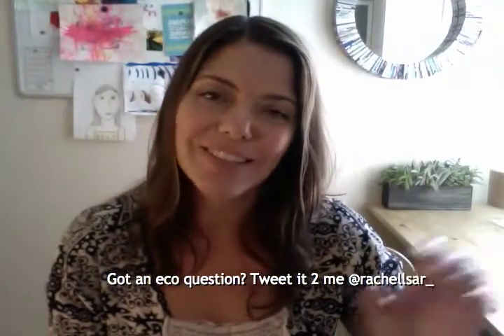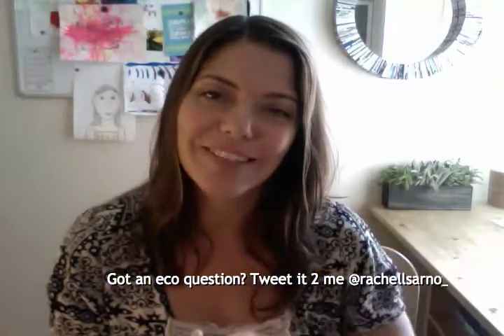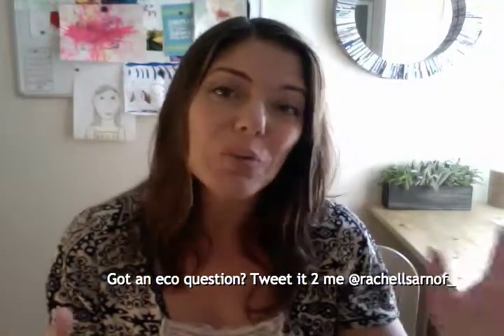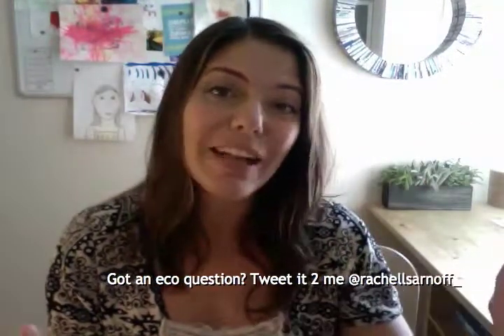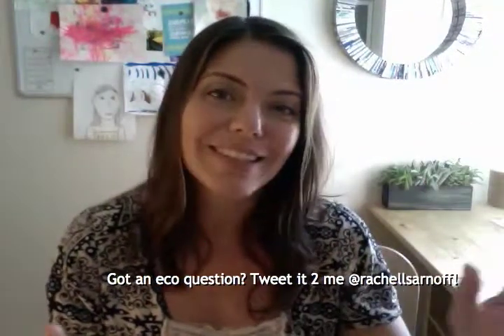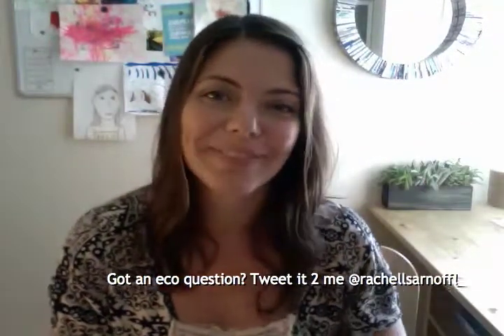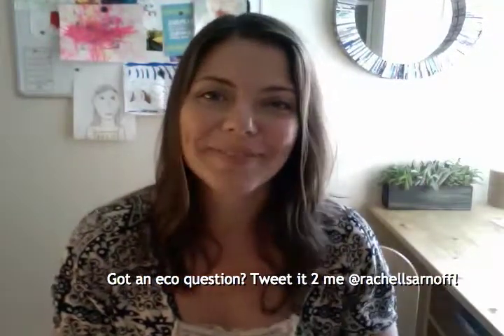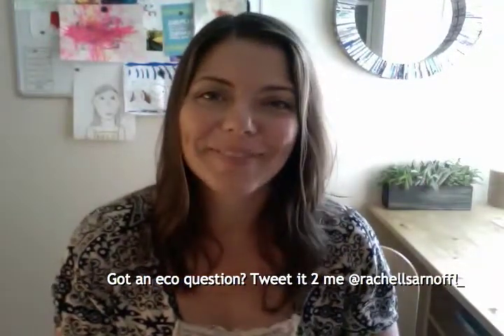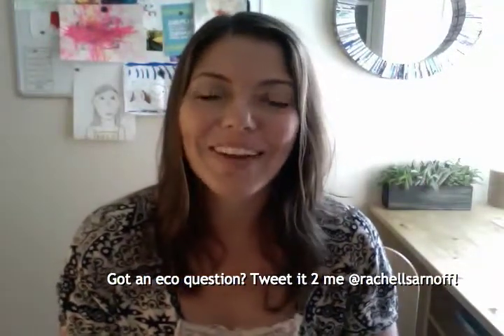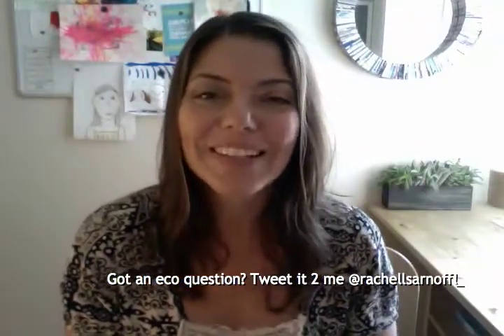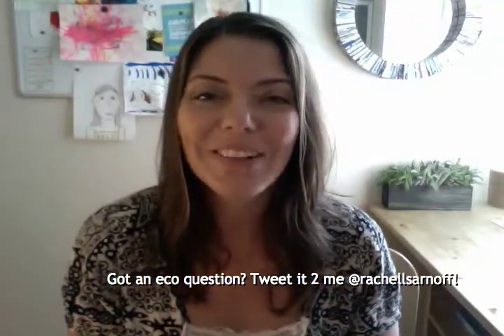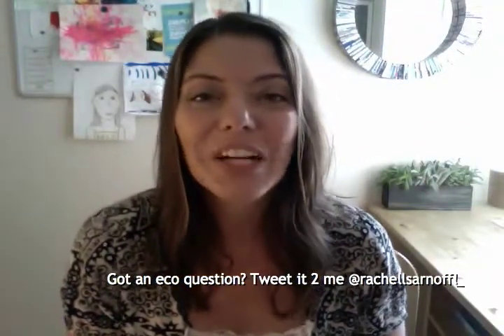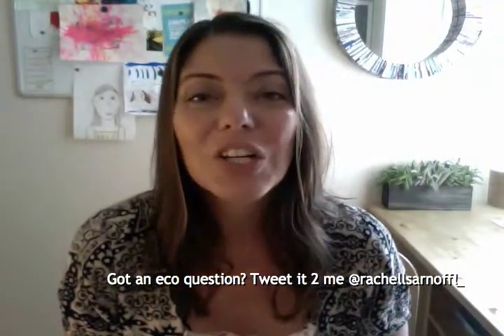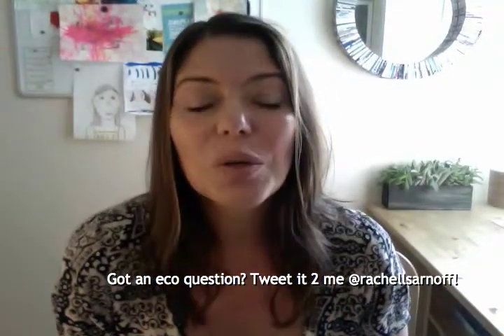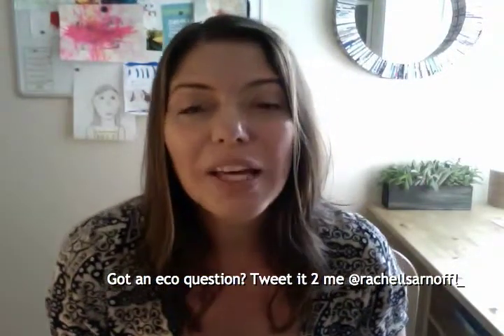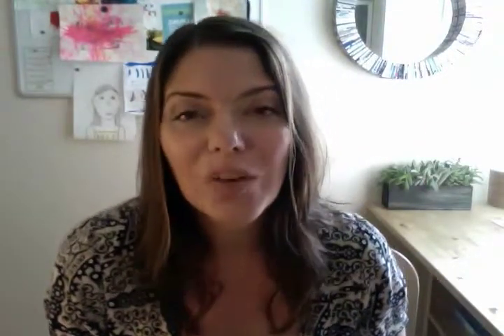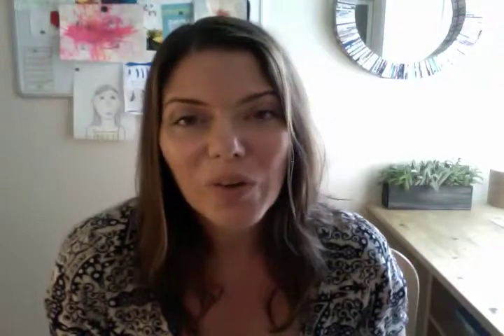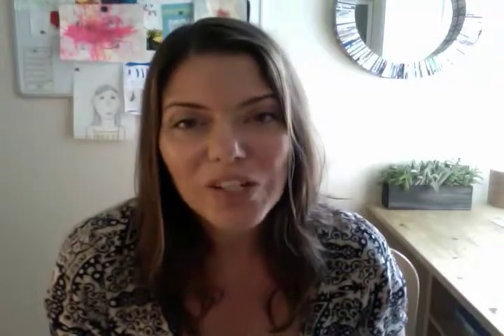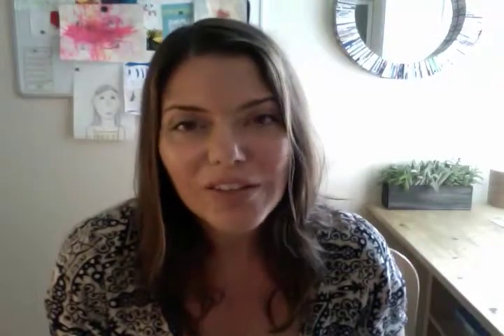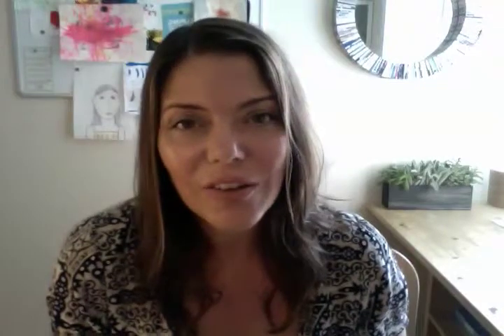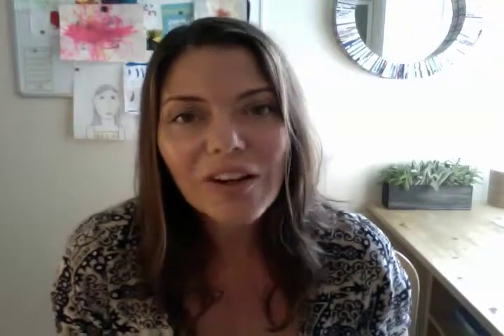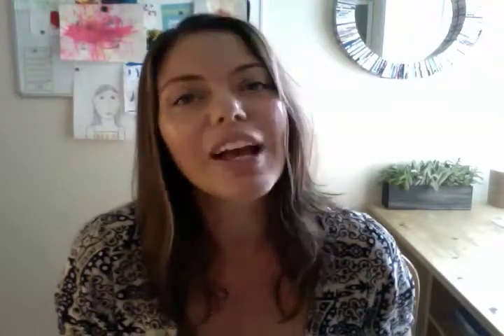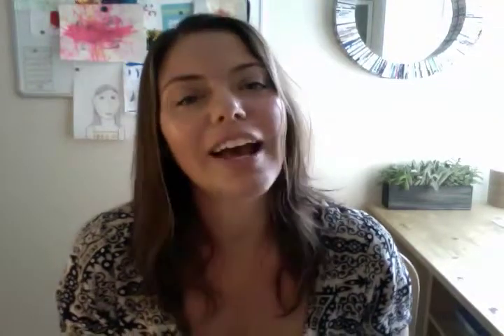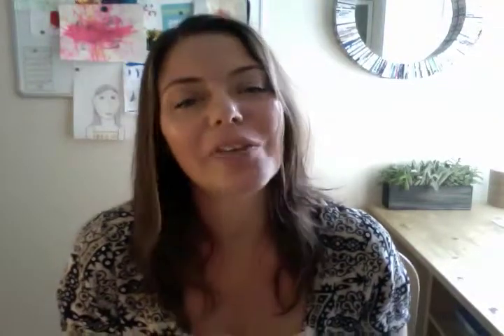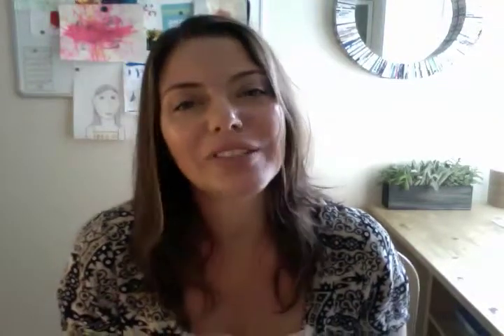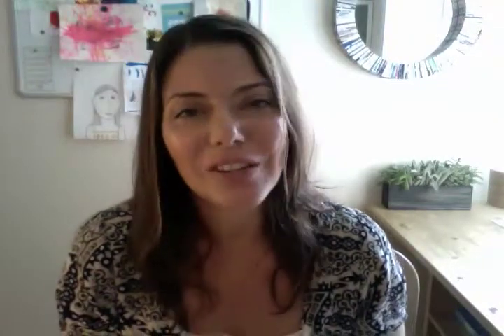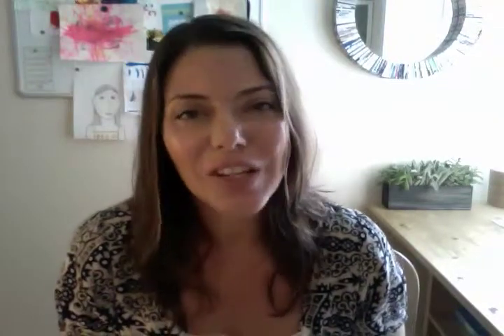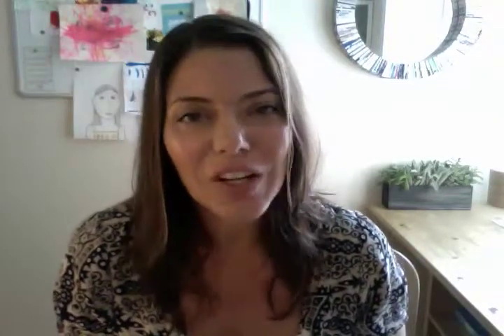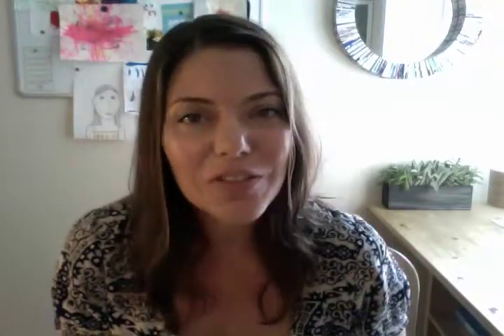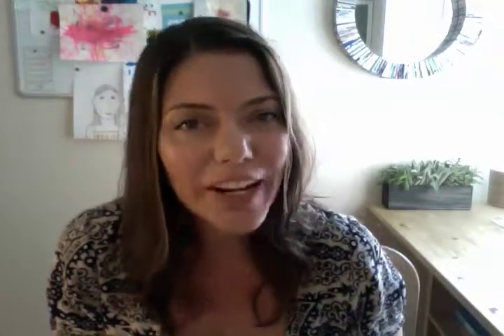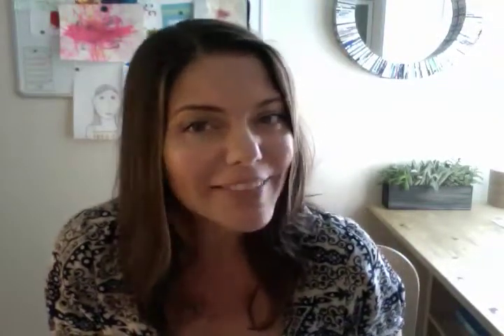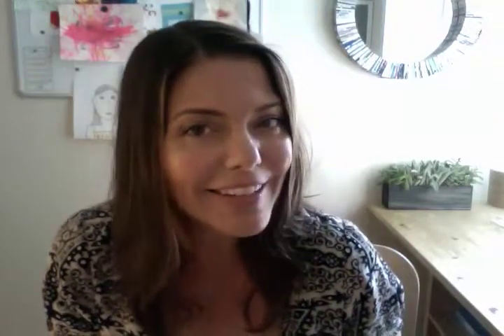Just remember that, just like with all cleaners, make sure your cleaners stay away from your kids and your pets. Tweet me at Rachel Sarnoff and I will see you here next Friday. Thanks!